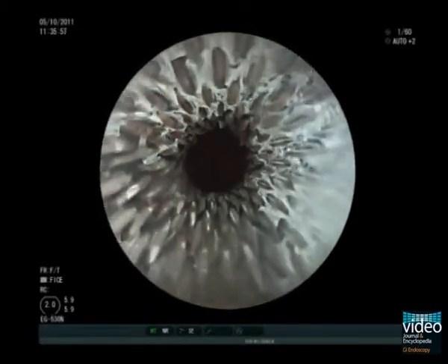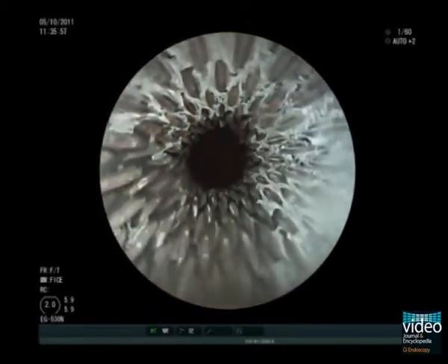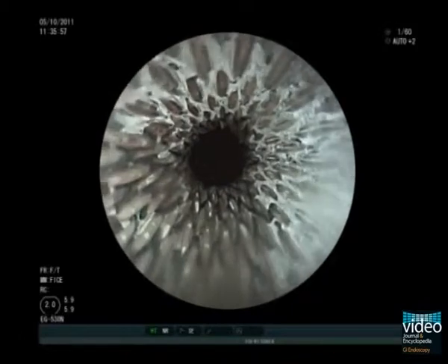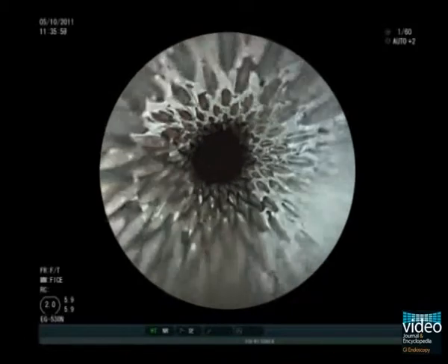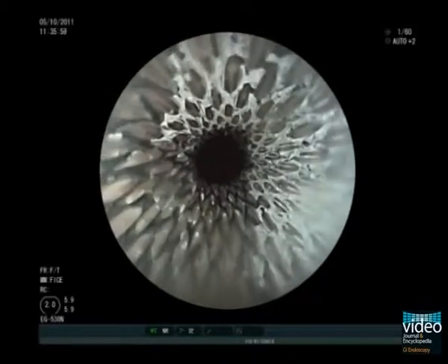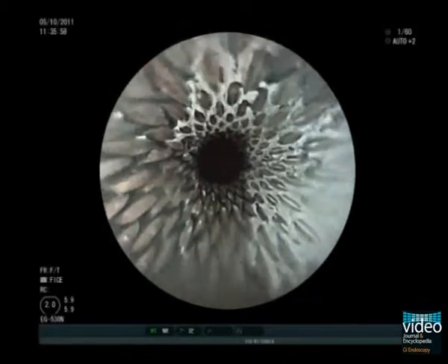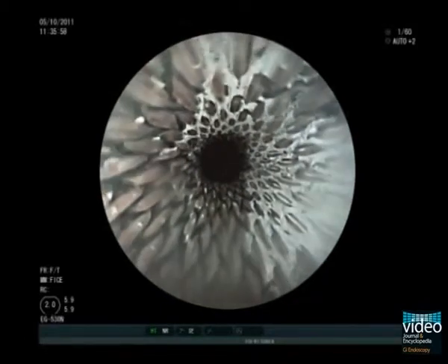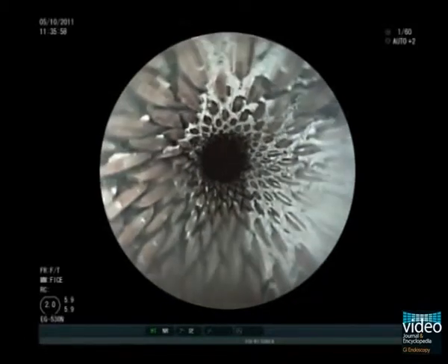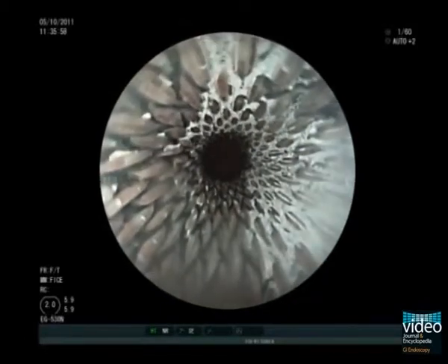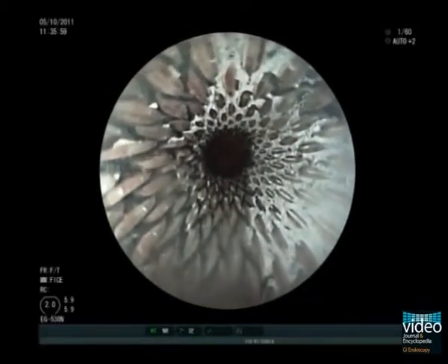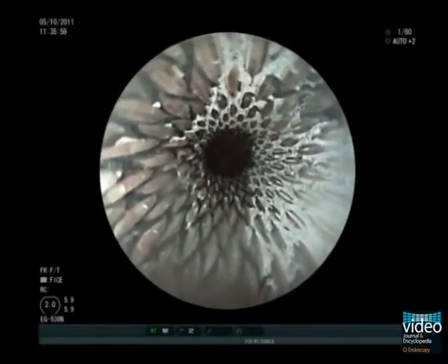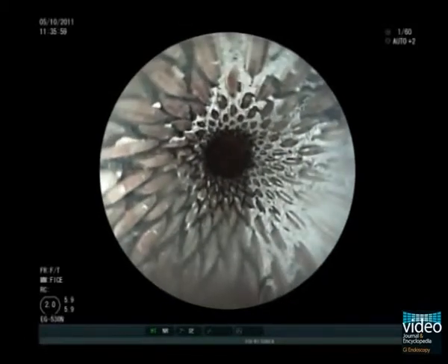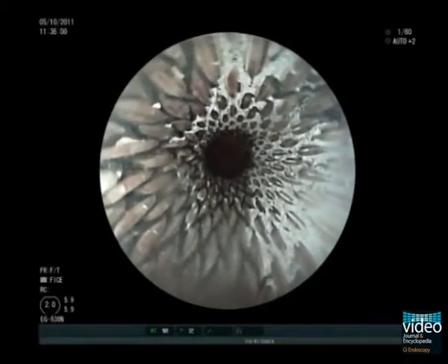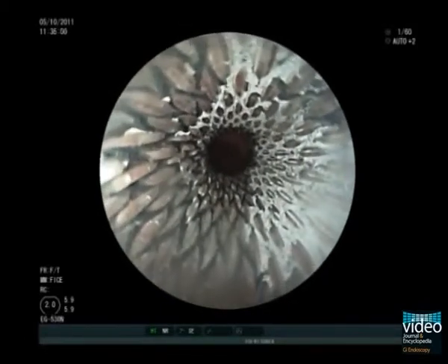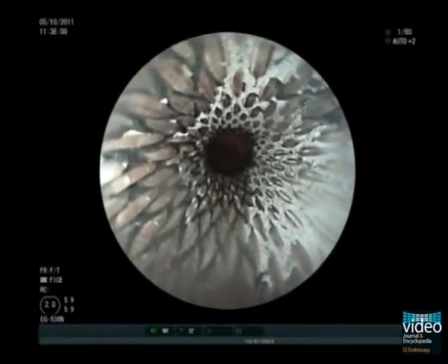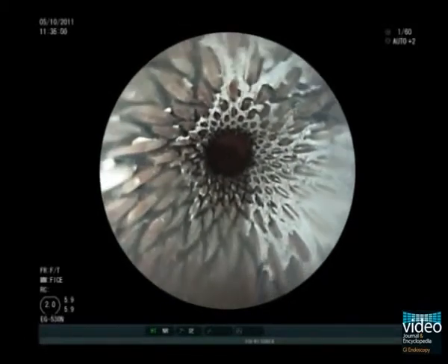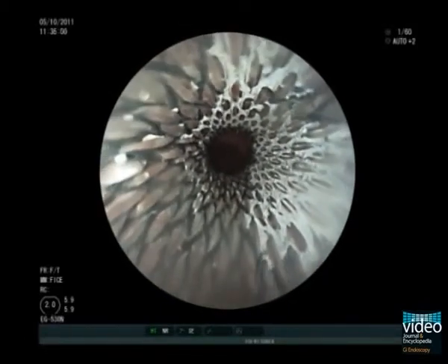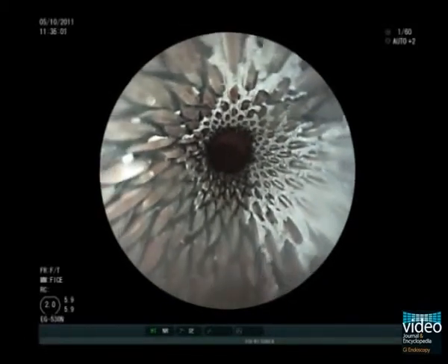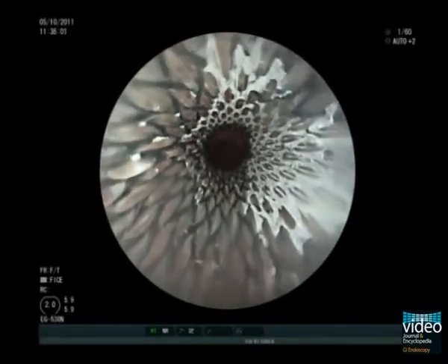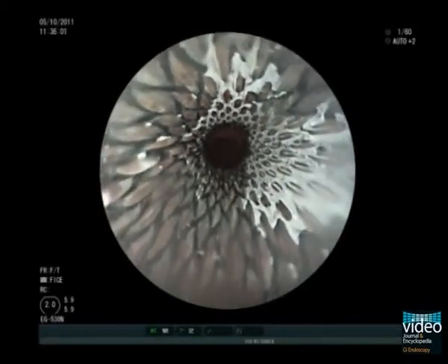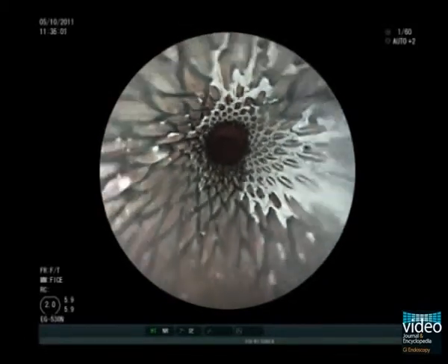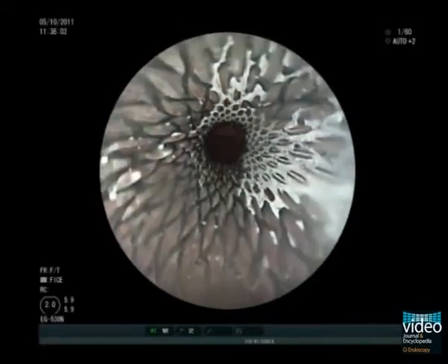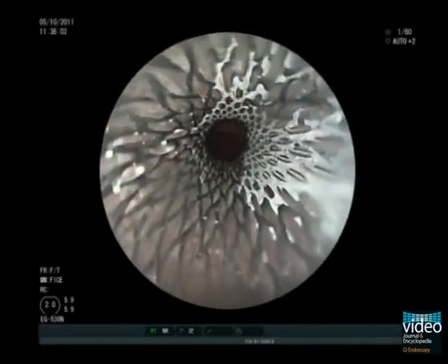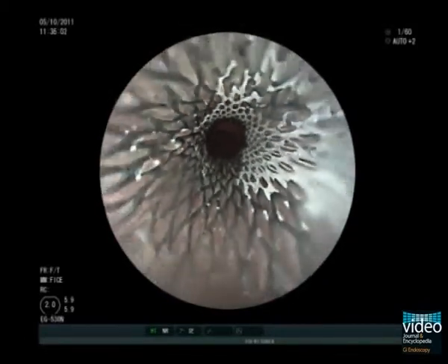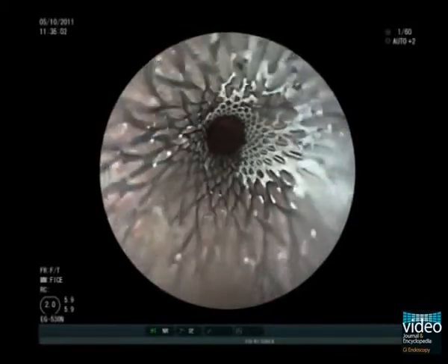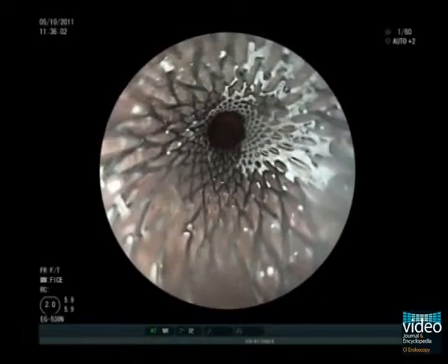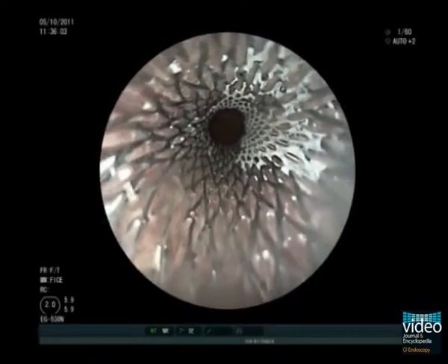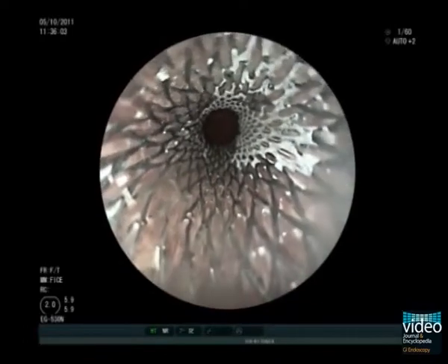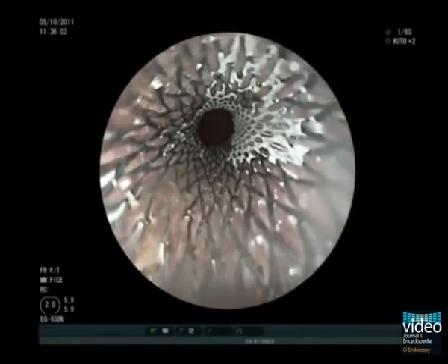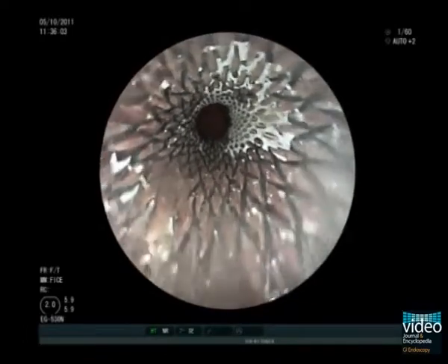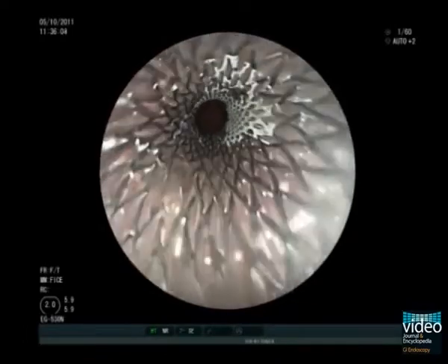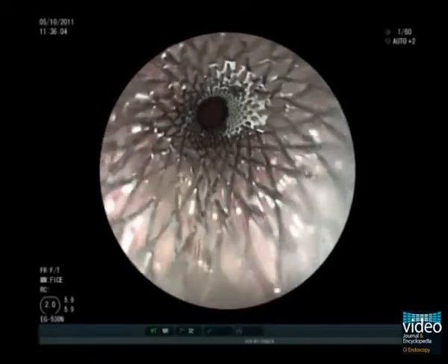Usually with an ultra-slim endoscope, it is possible to pass through the just inserted stent without the danger of stent dislocation.